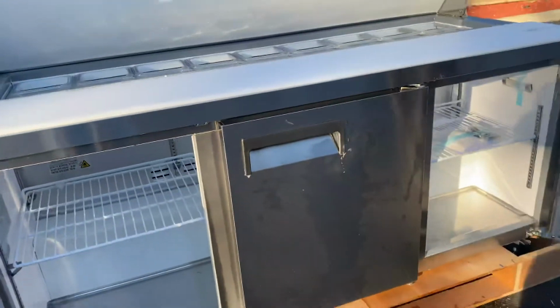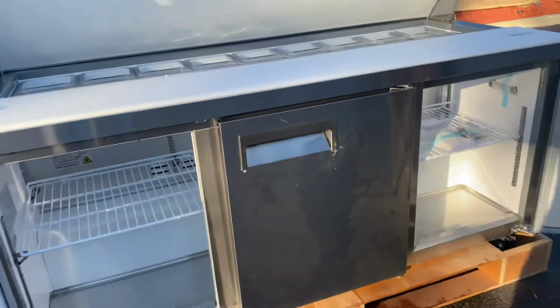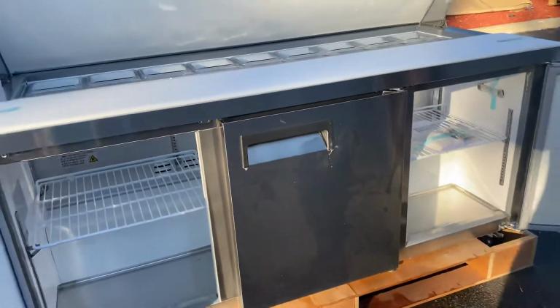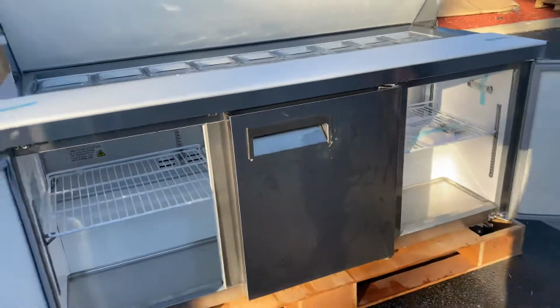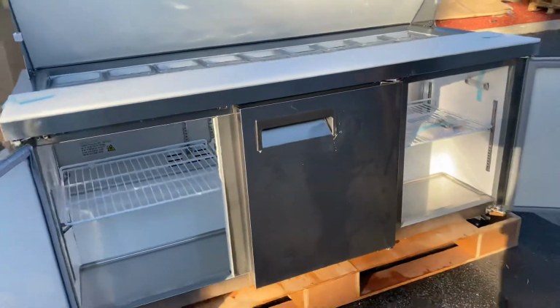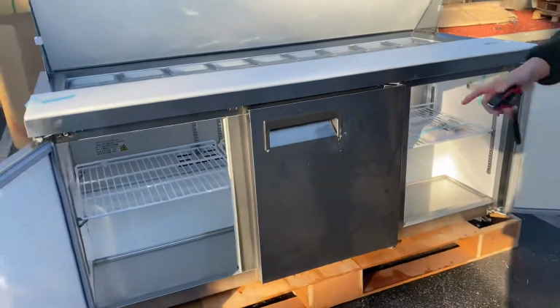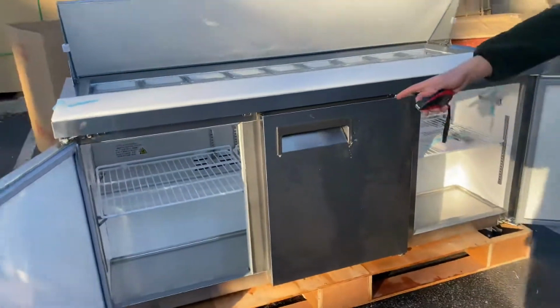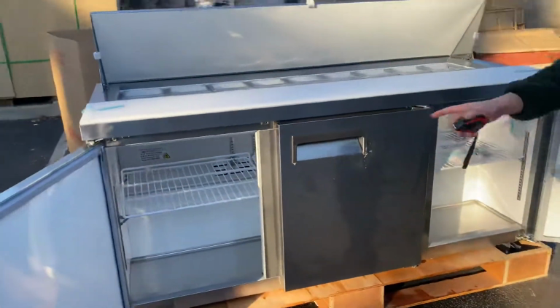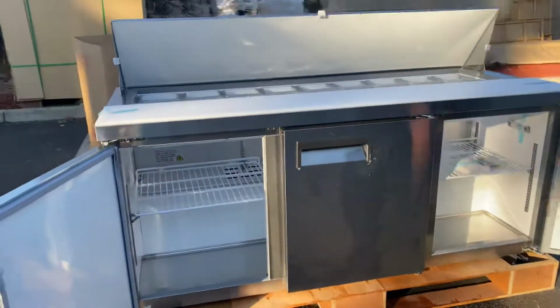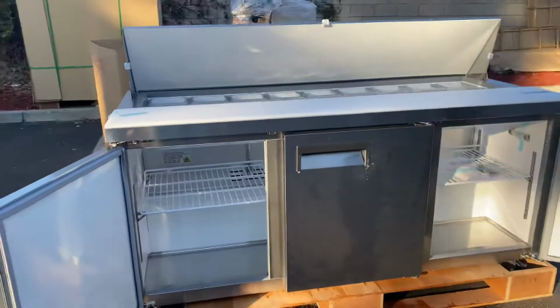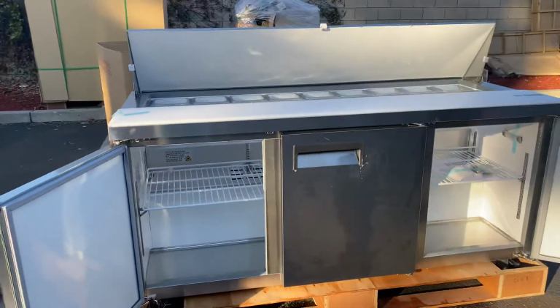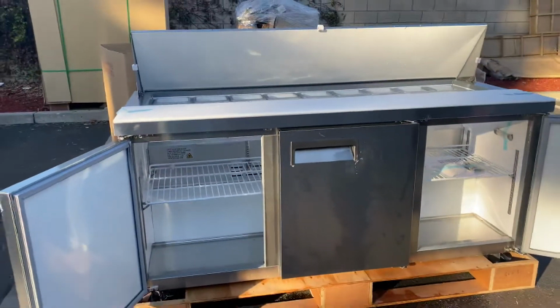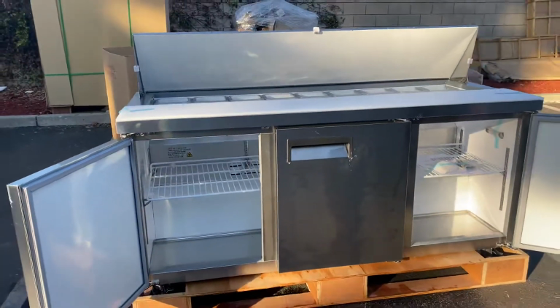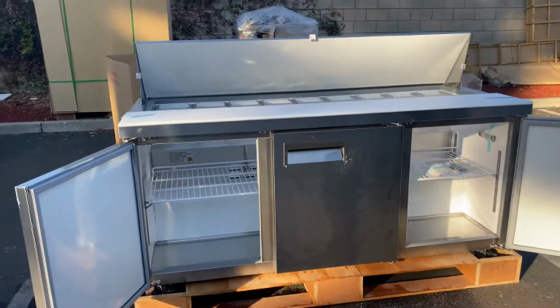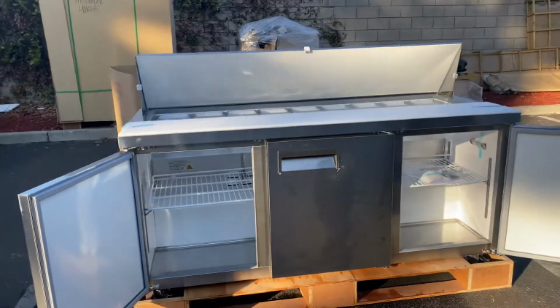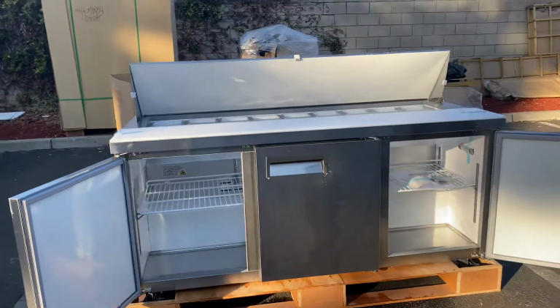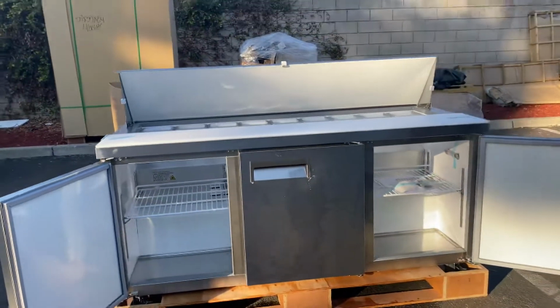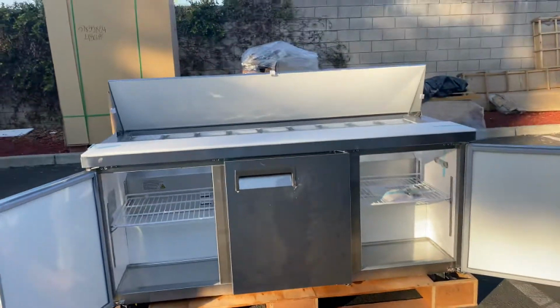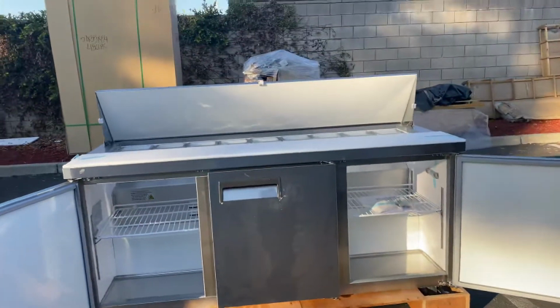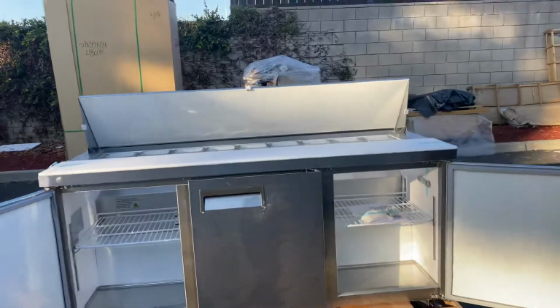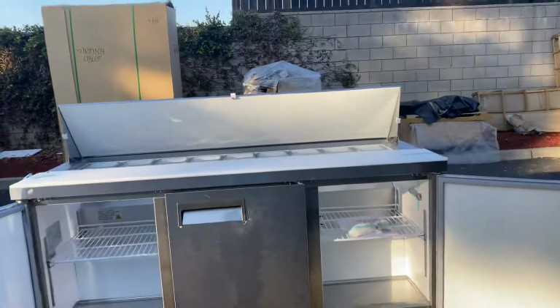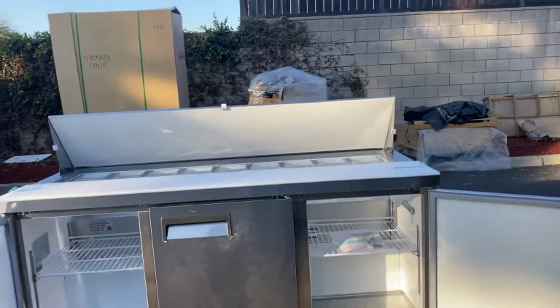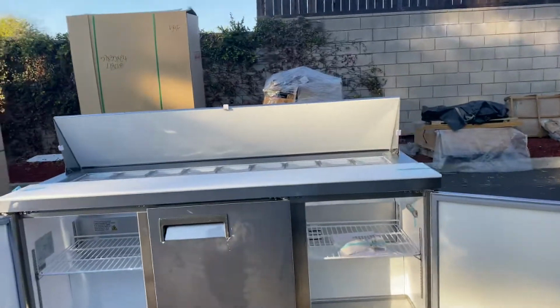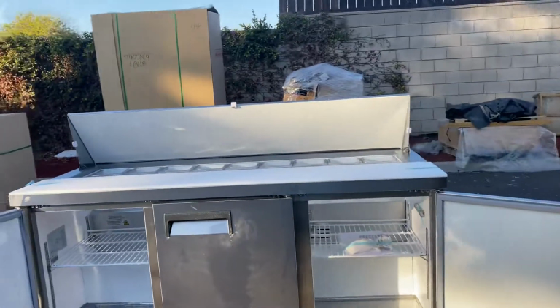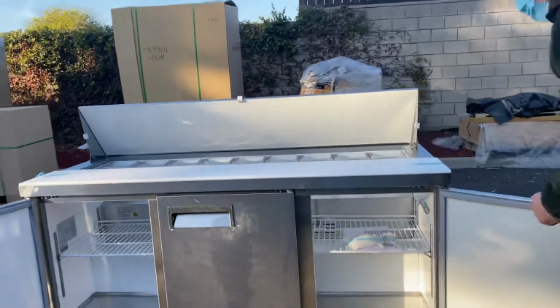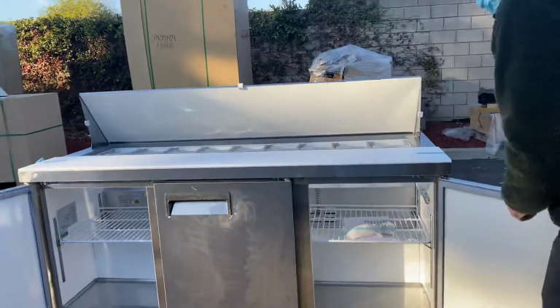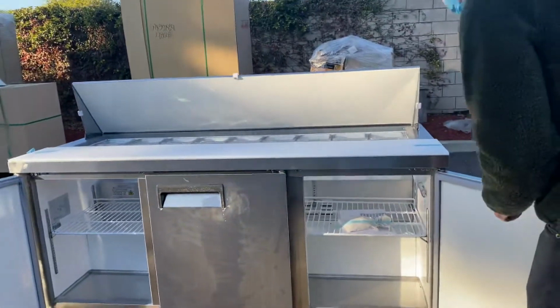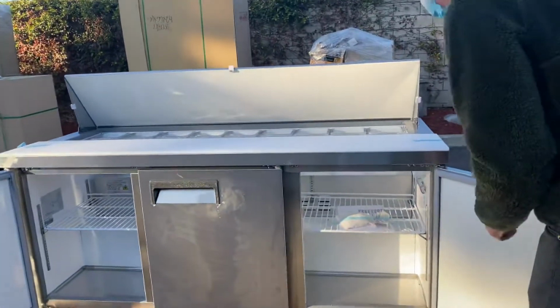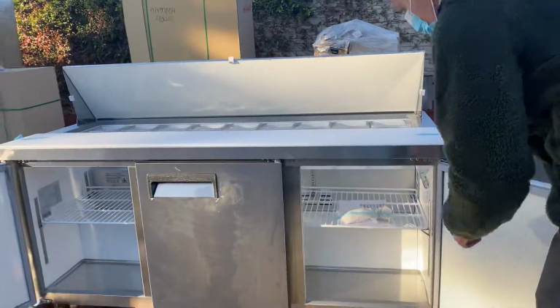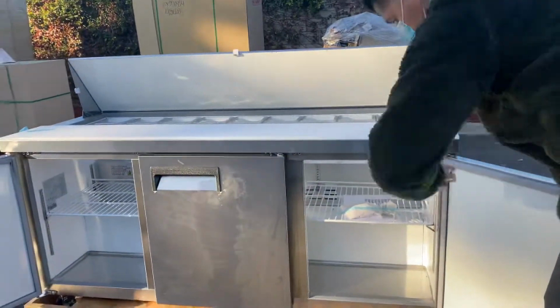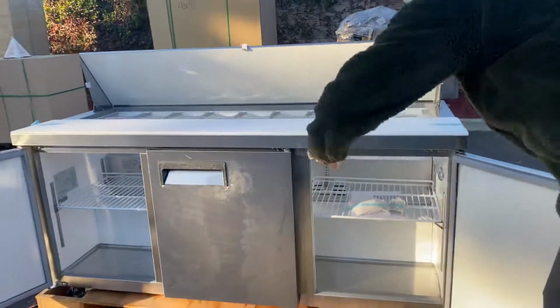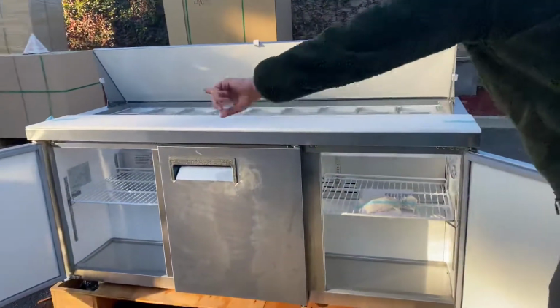As you can see, you also have a shelf on the inside that will be provided on each door.